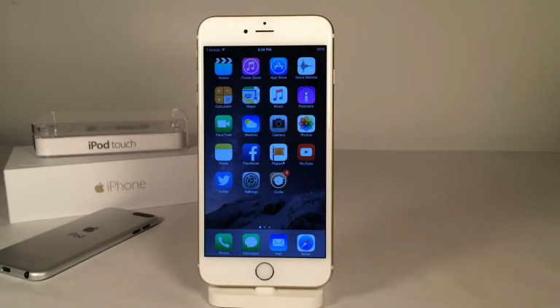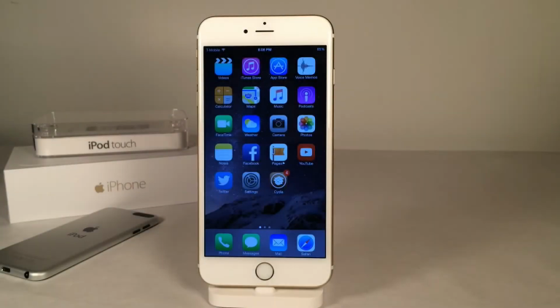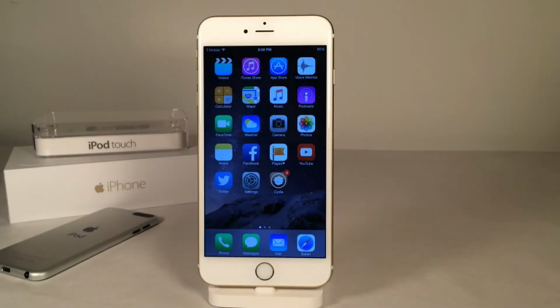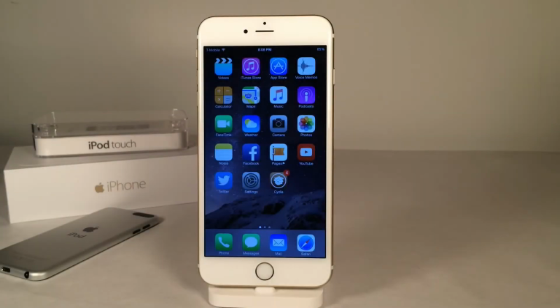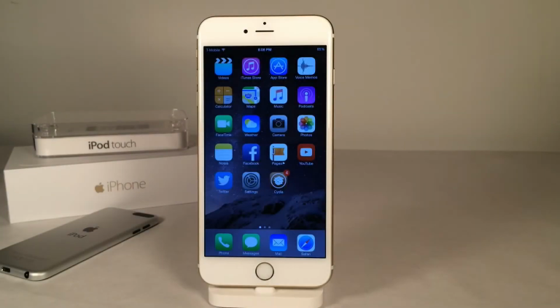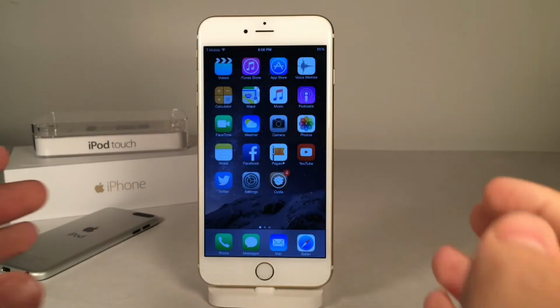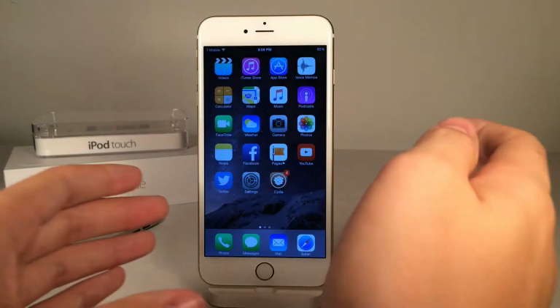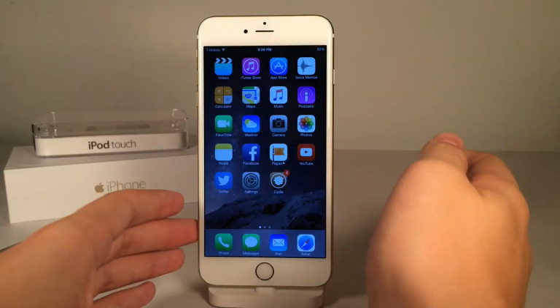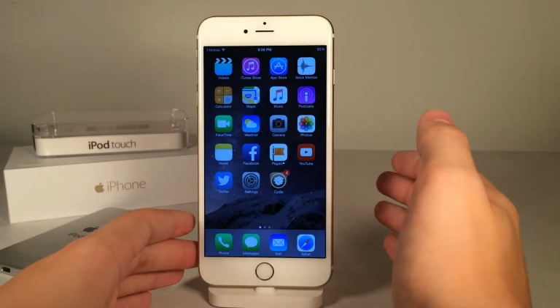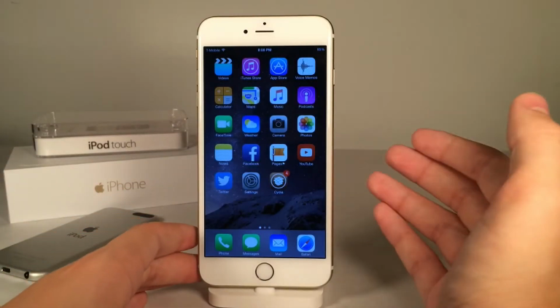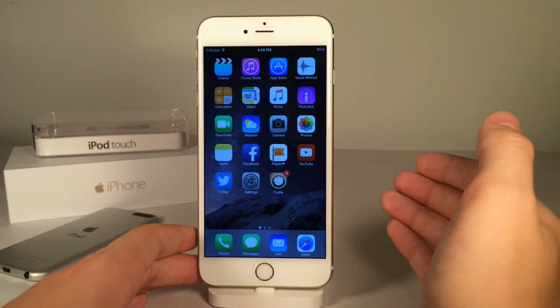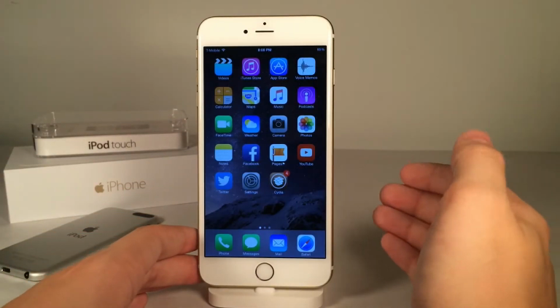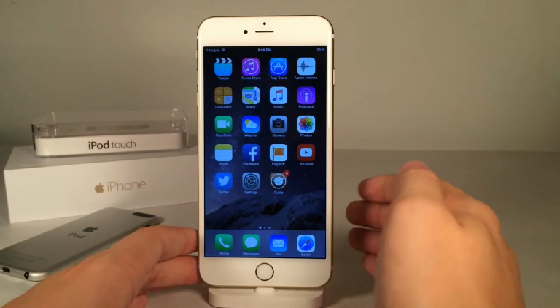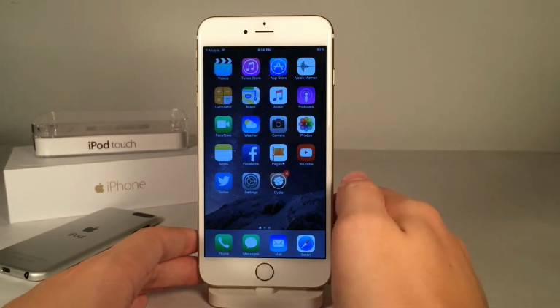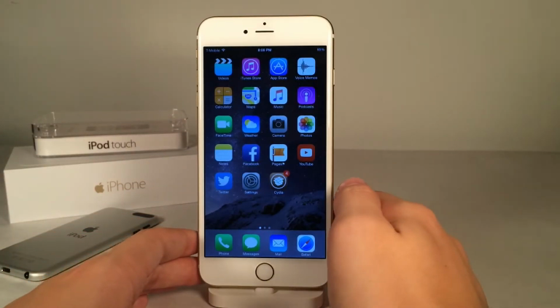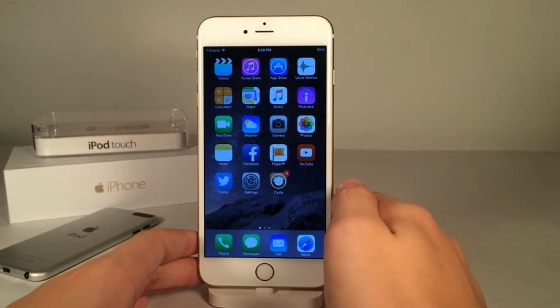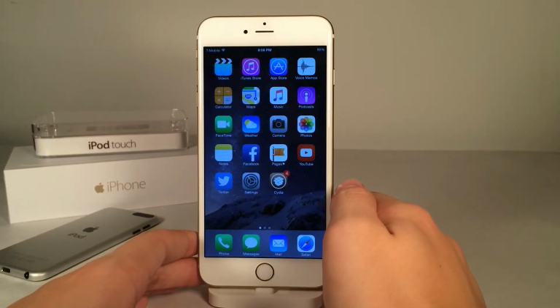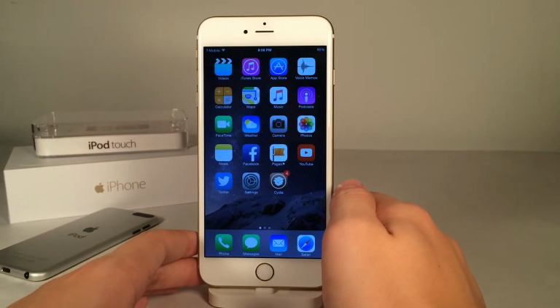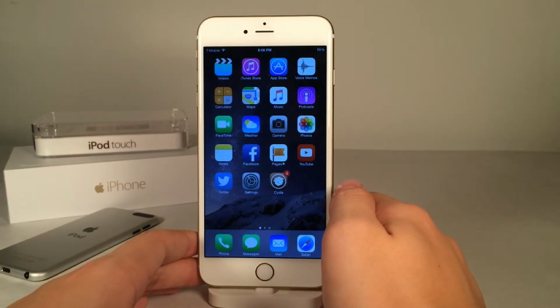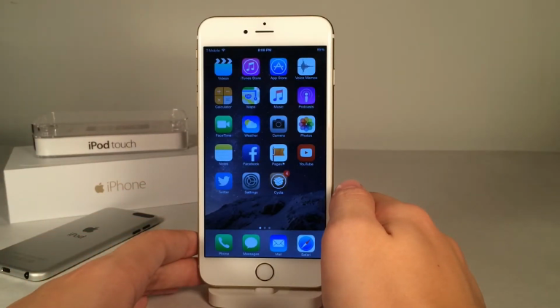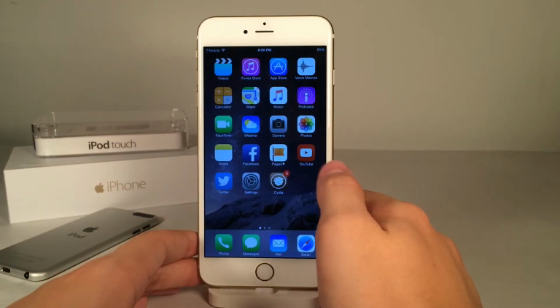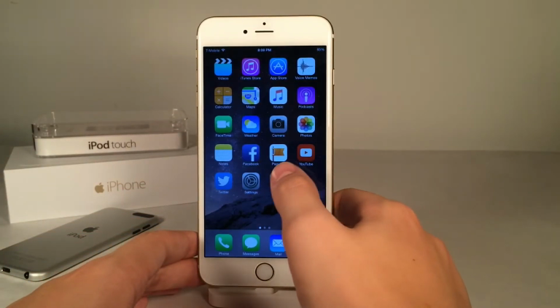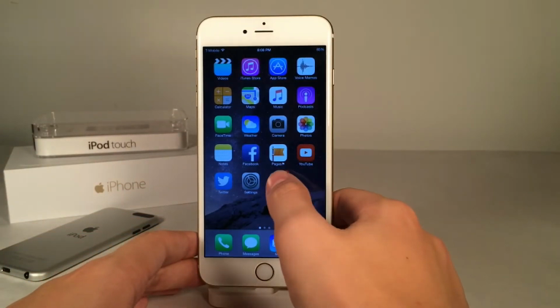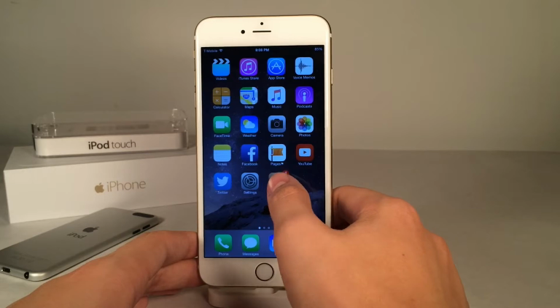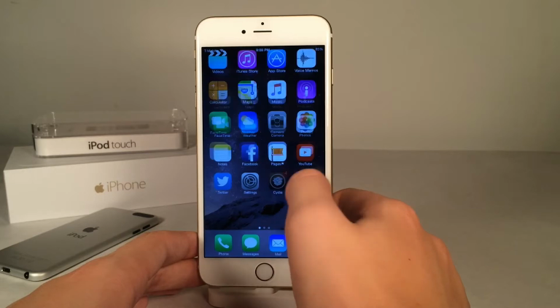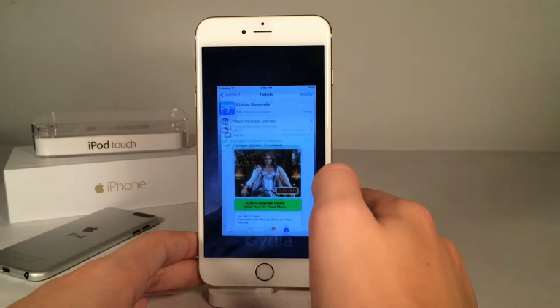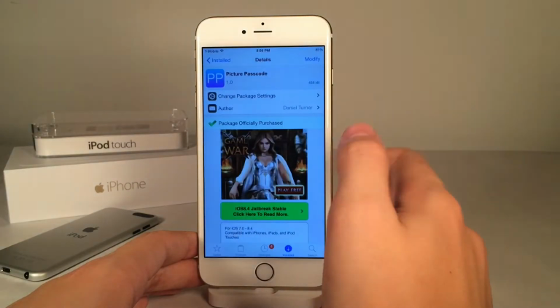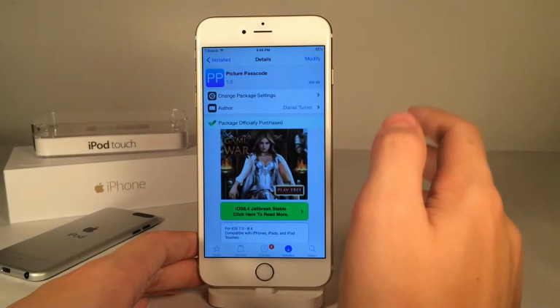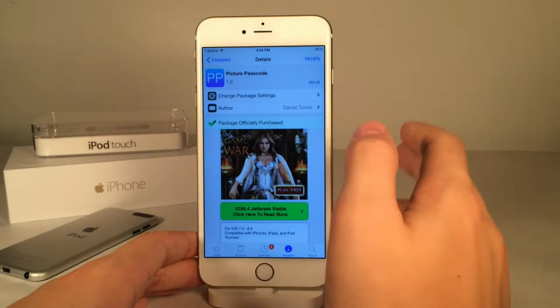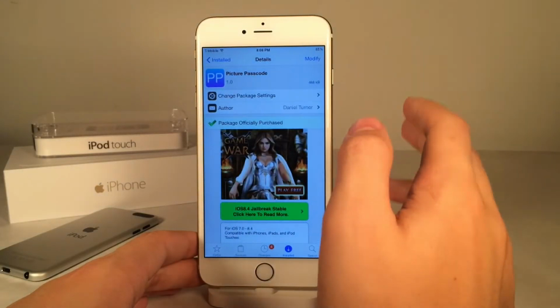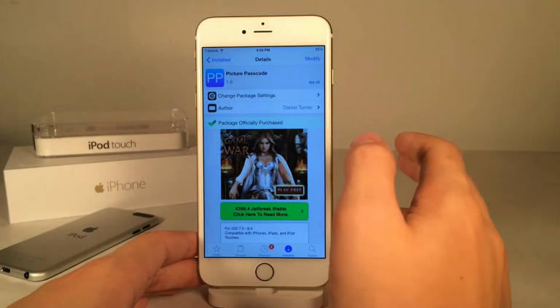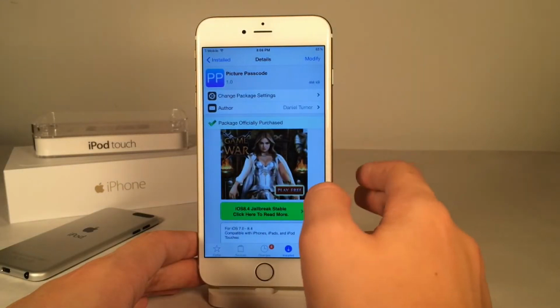What's going on YouTube, this is Ultima iDeviceVids, and in this video we're going to be talking about a new video tweak called Picture Passcode.